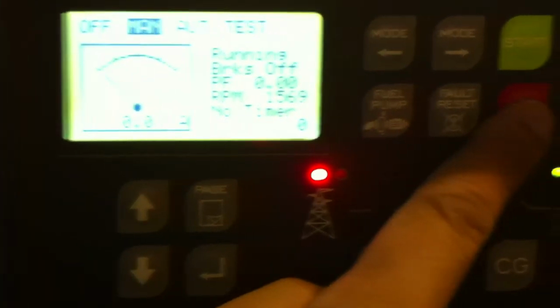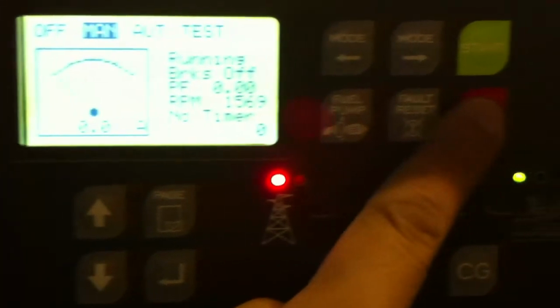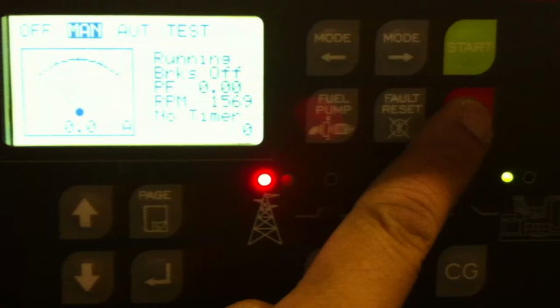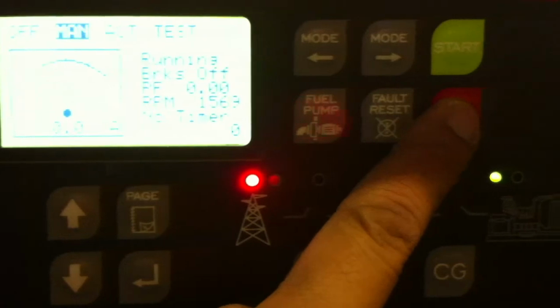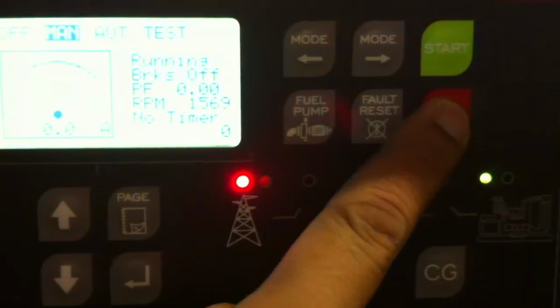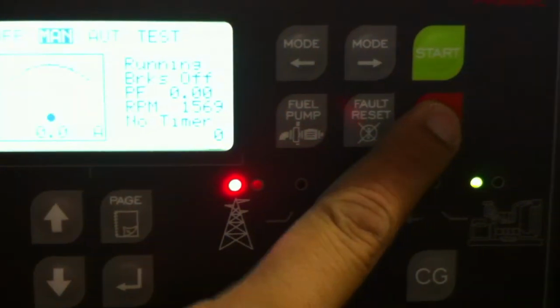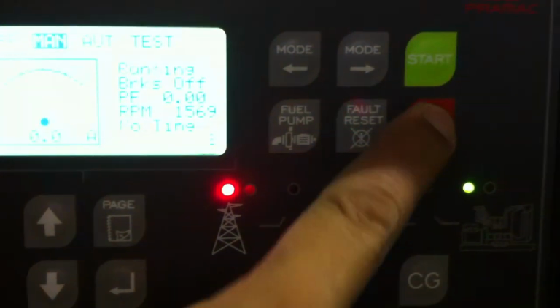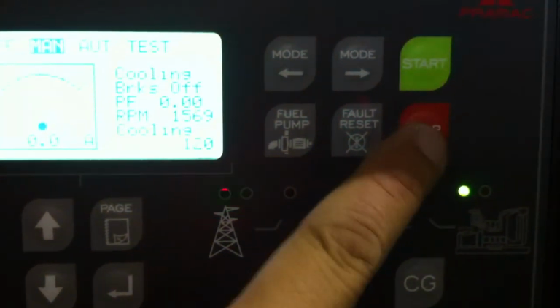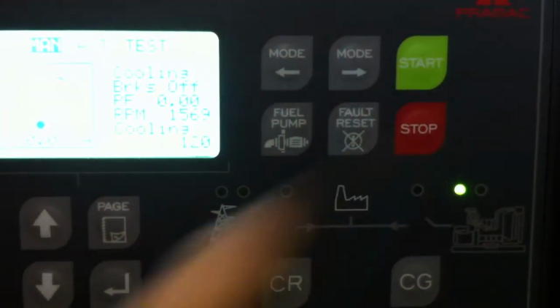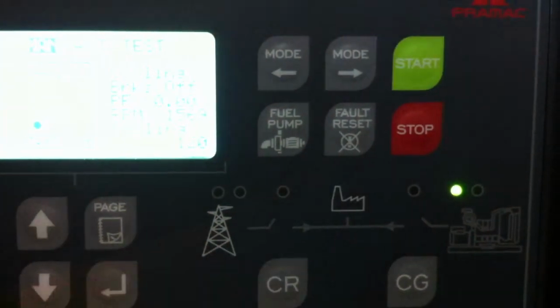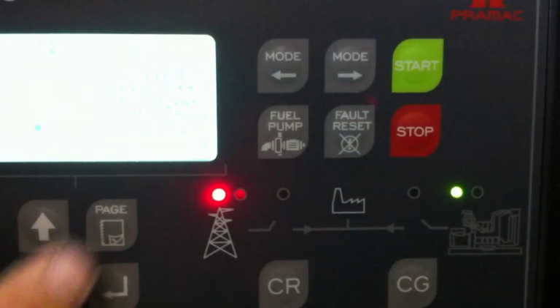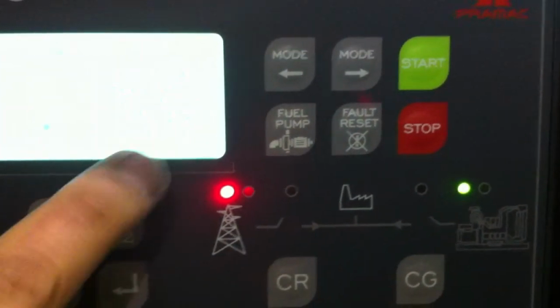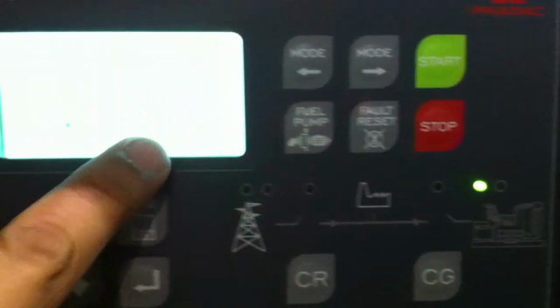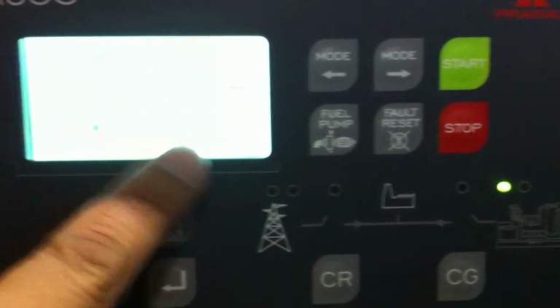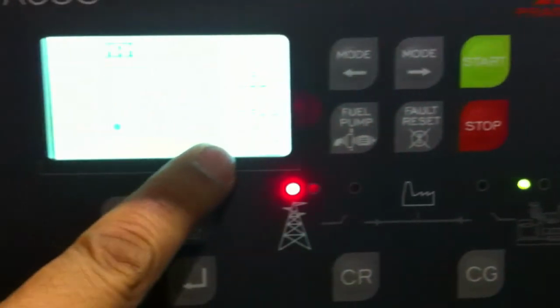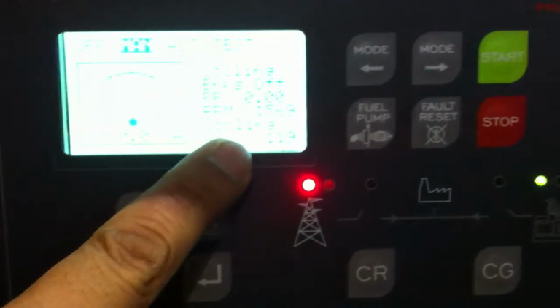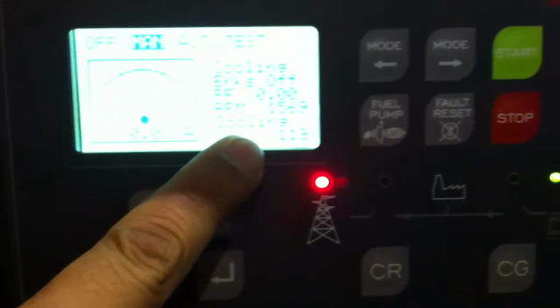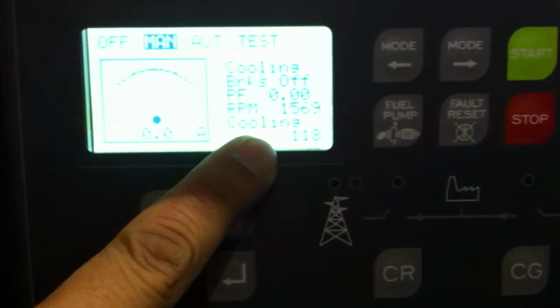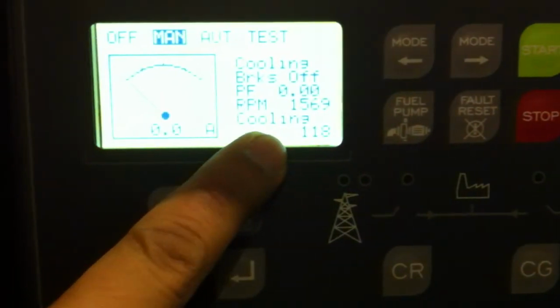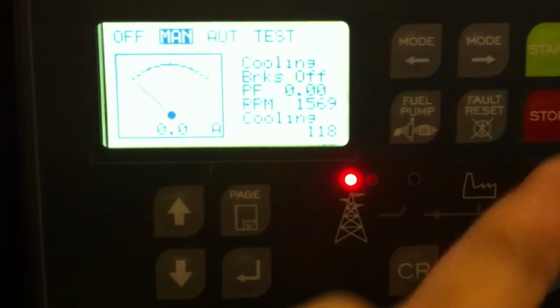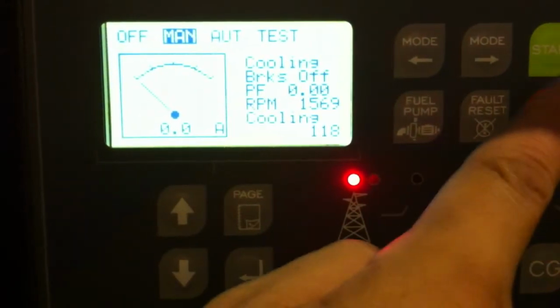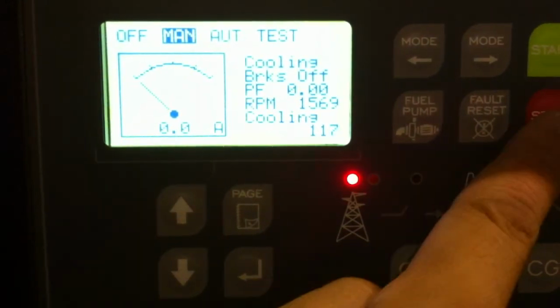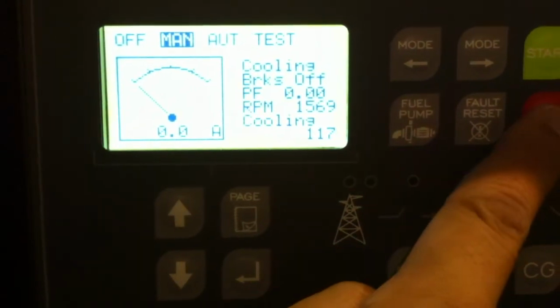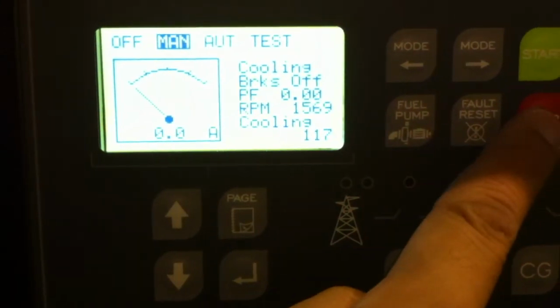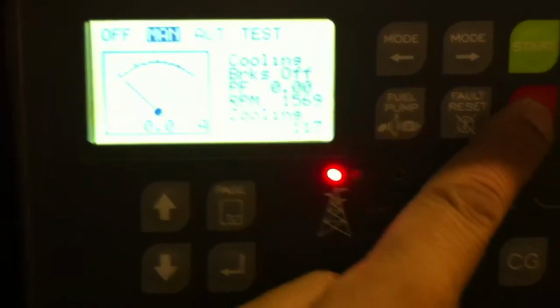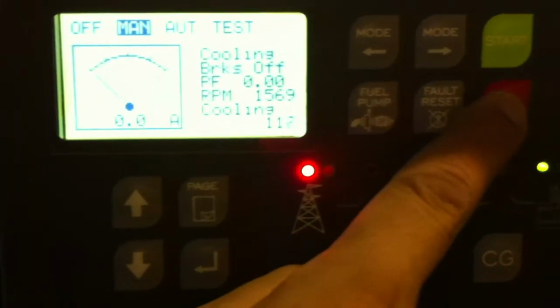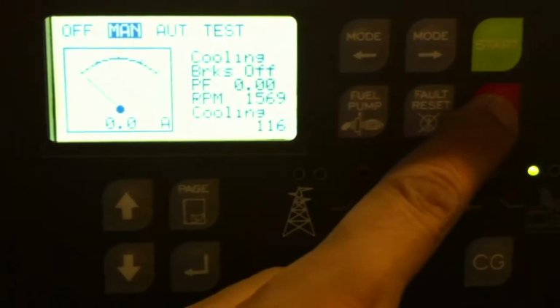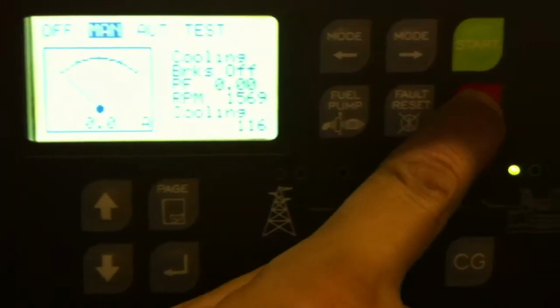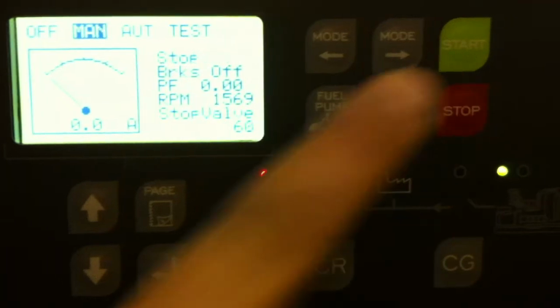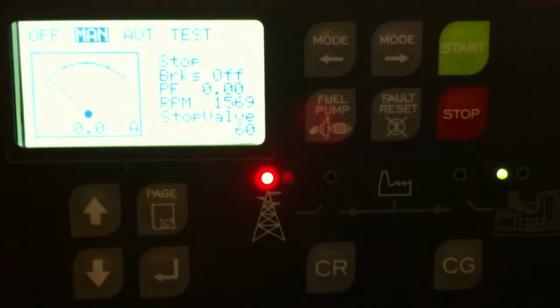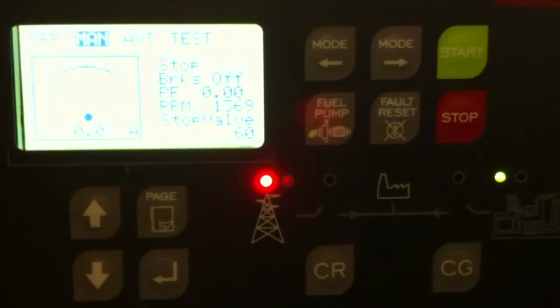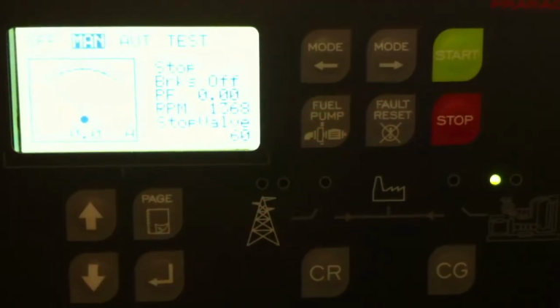To stop the unit, press the stop button. There's a cooling off period. You can bypass the cooling off by pressing stop again.